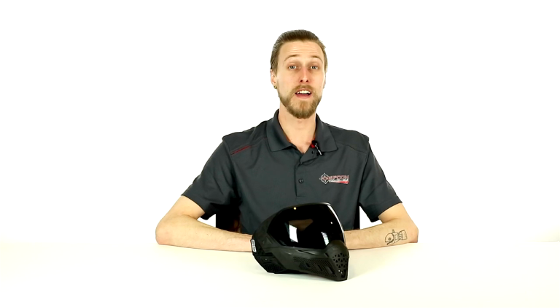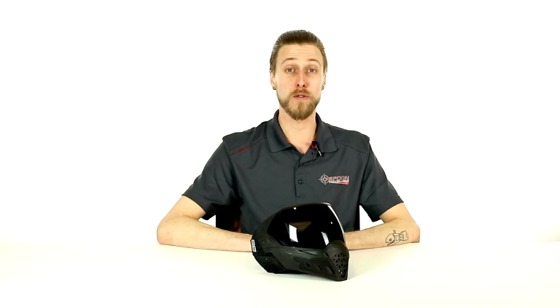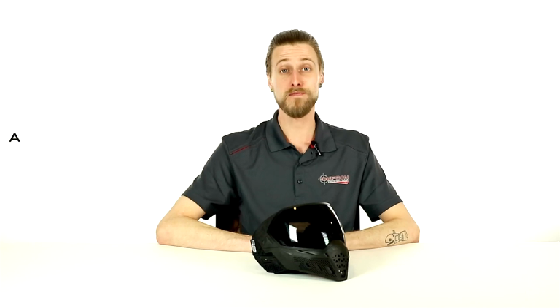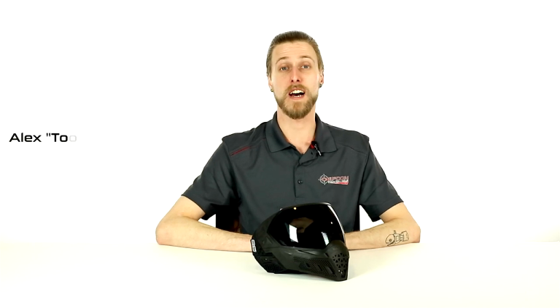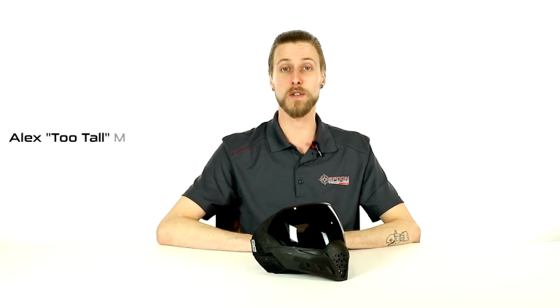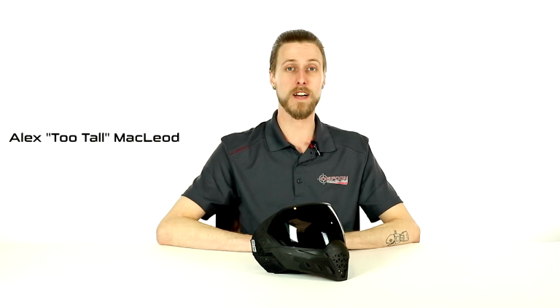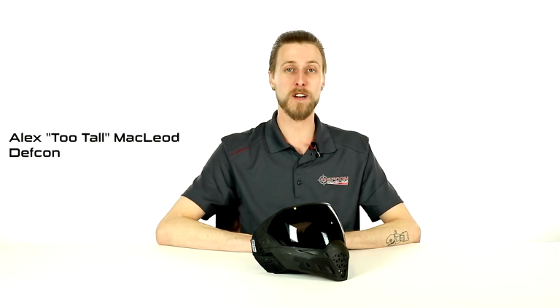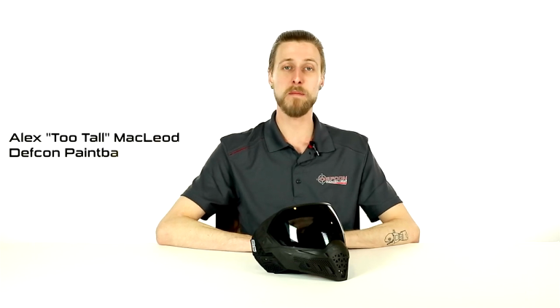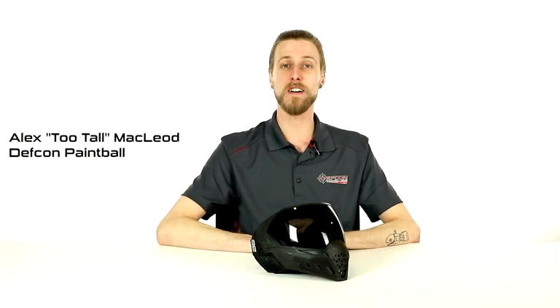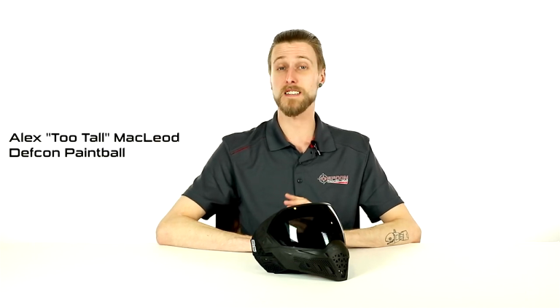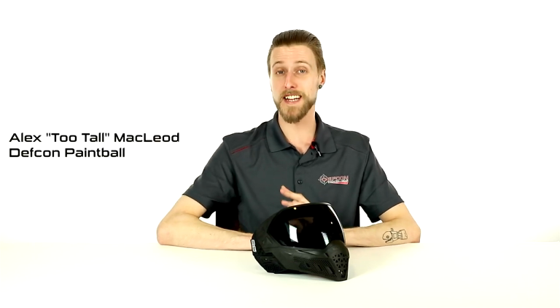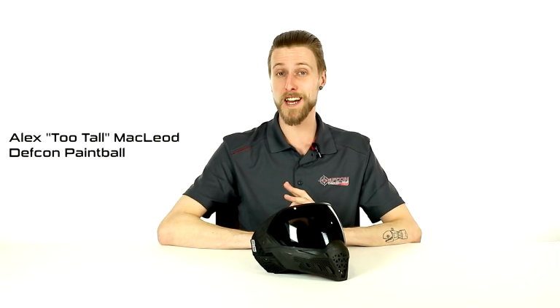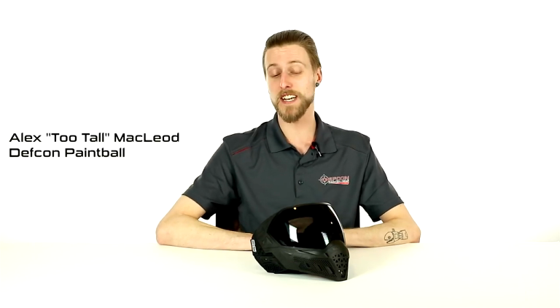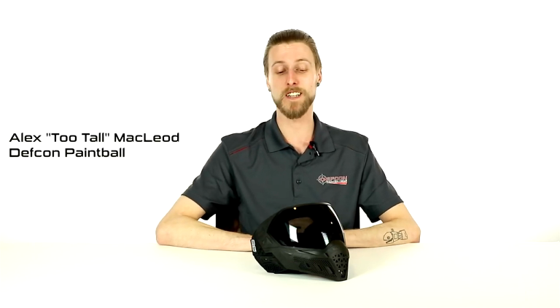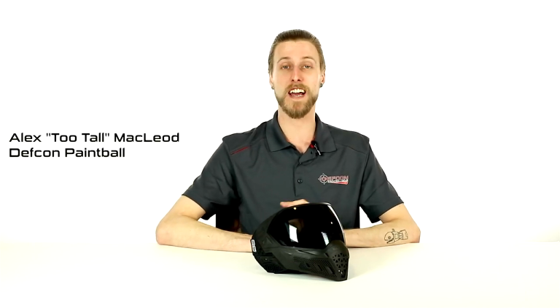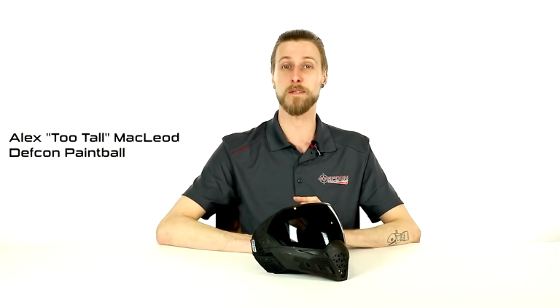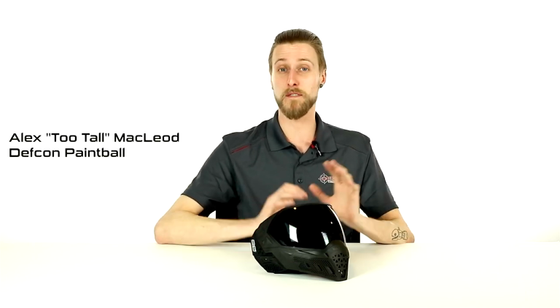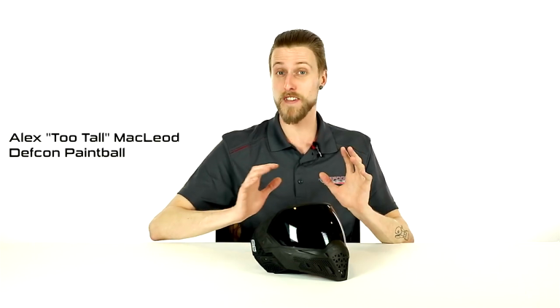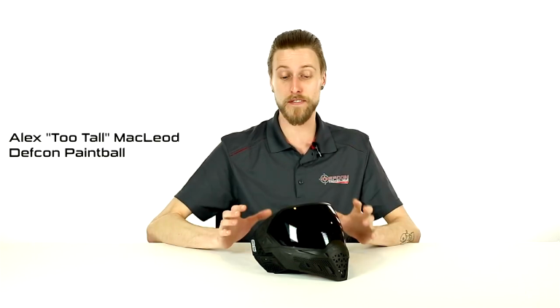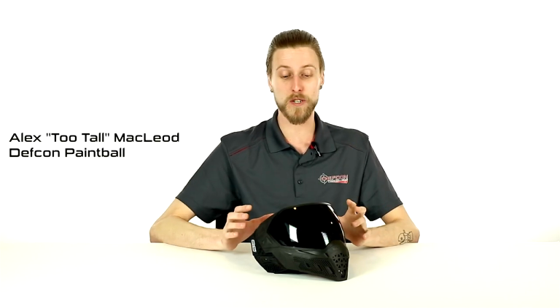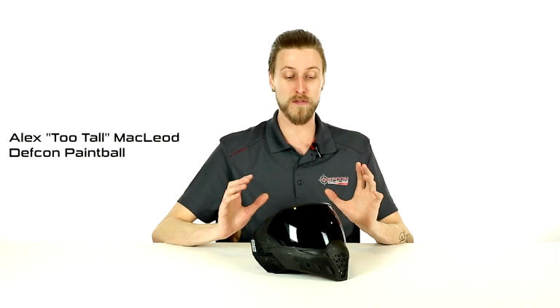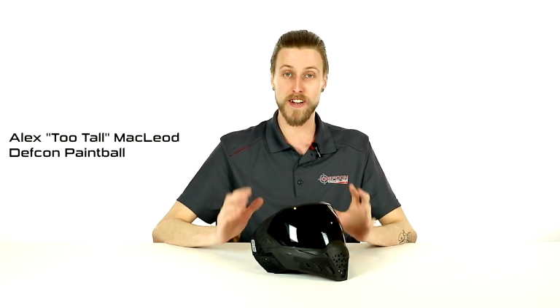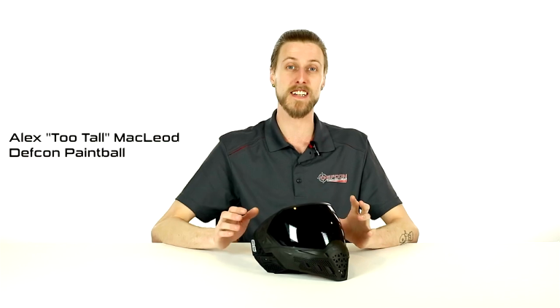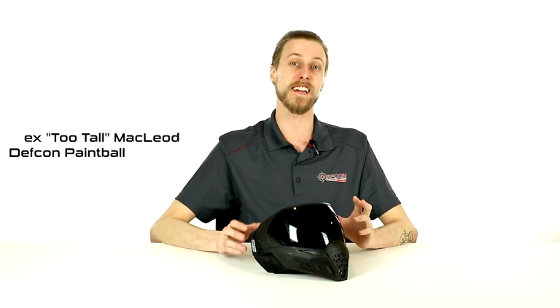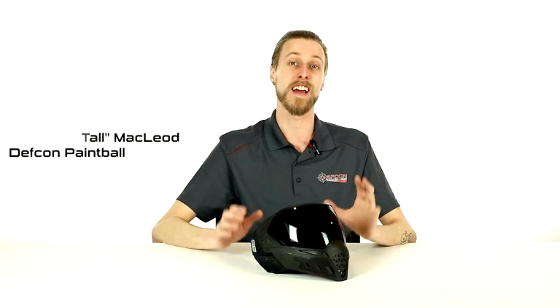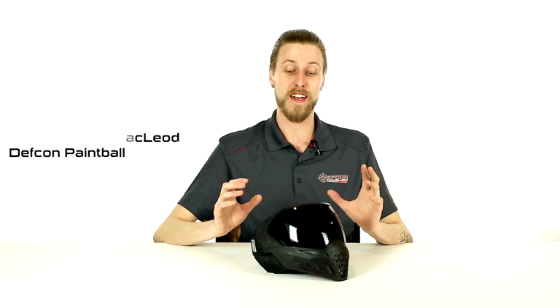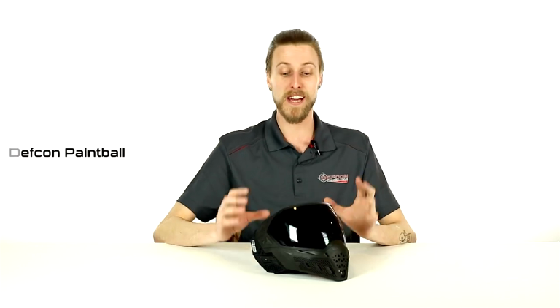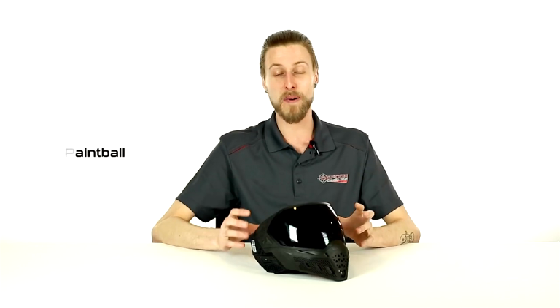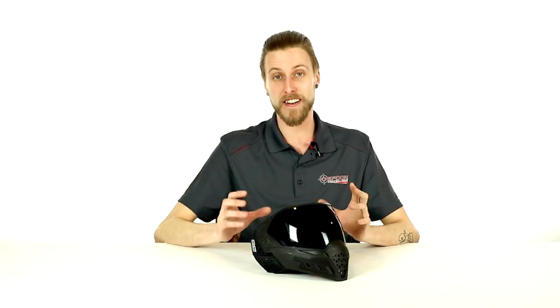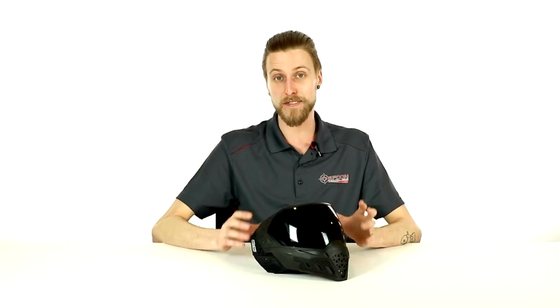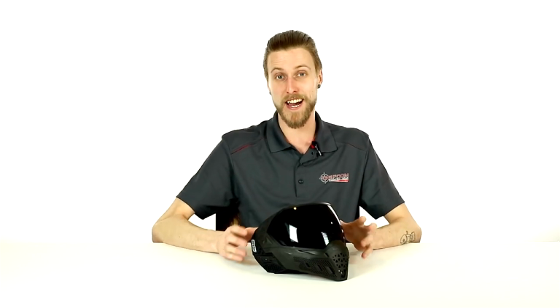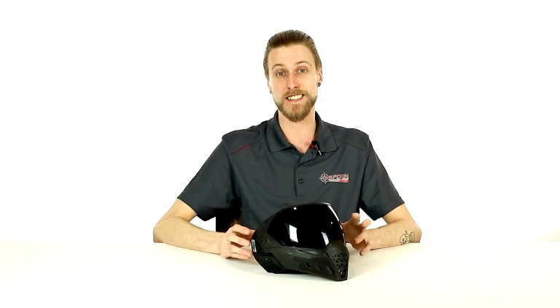Hey everyone, Alex here with DEFCON Paintball, and today we're taking a look at something very, very cool, very exciting — the Empire EVS.